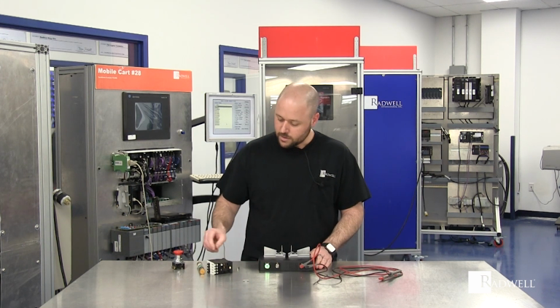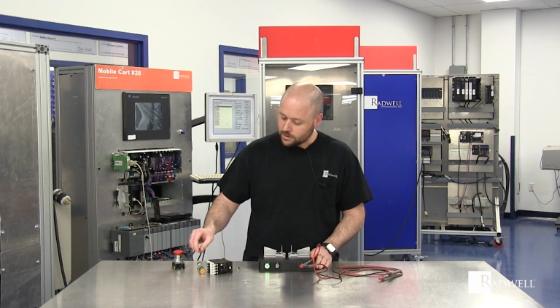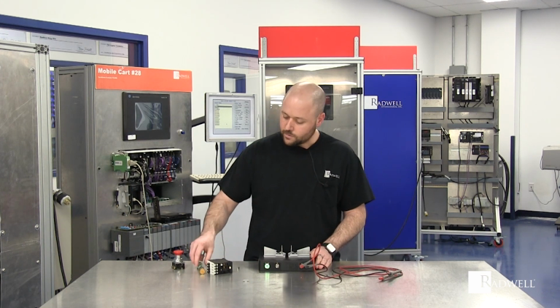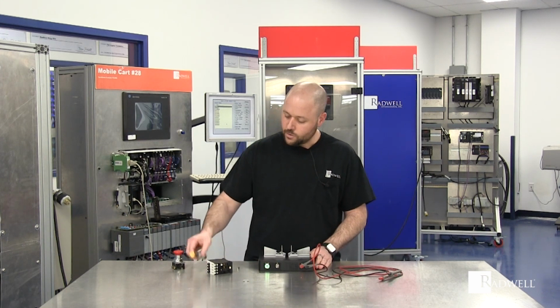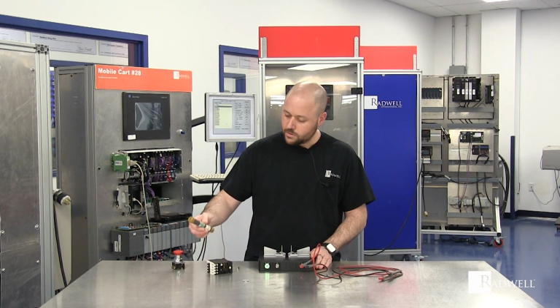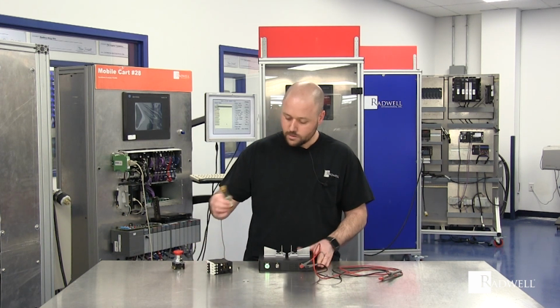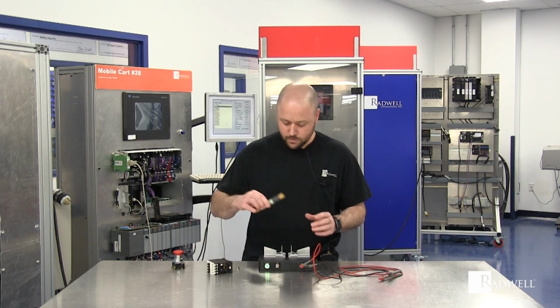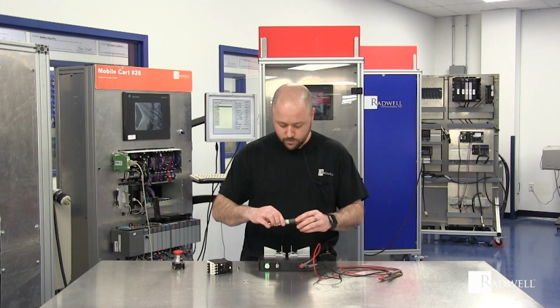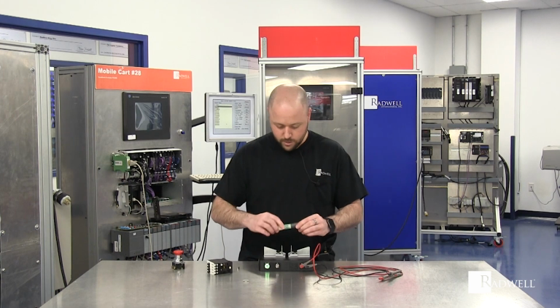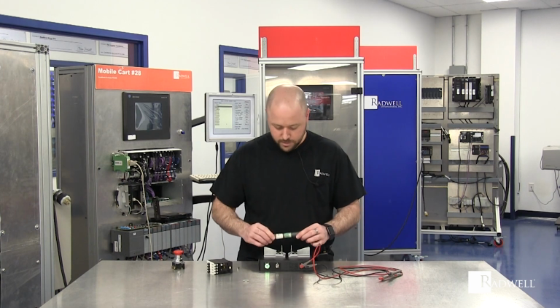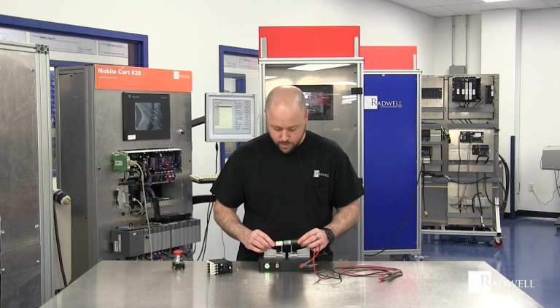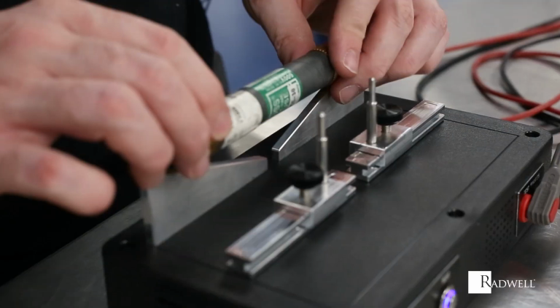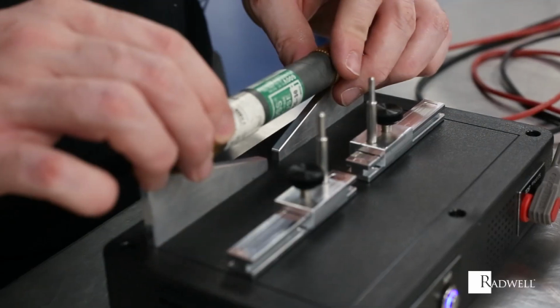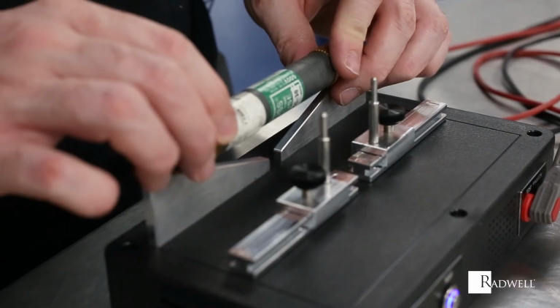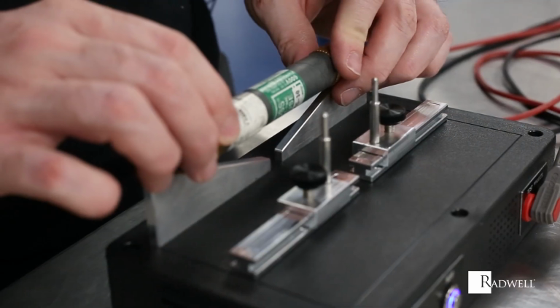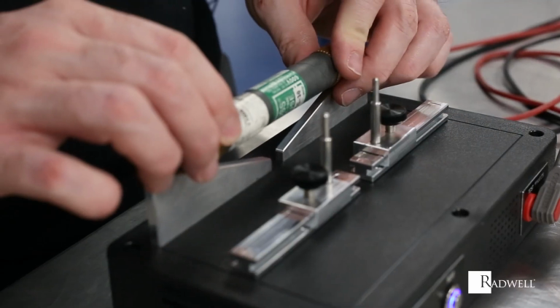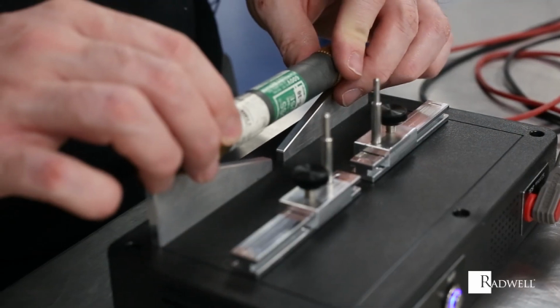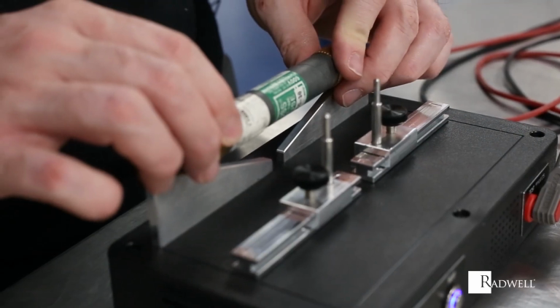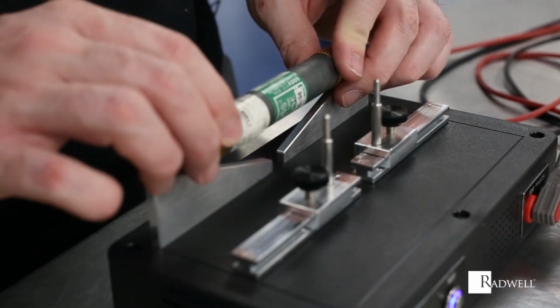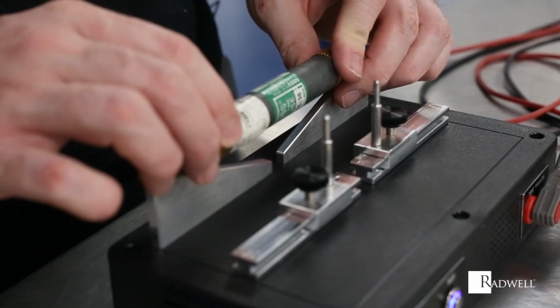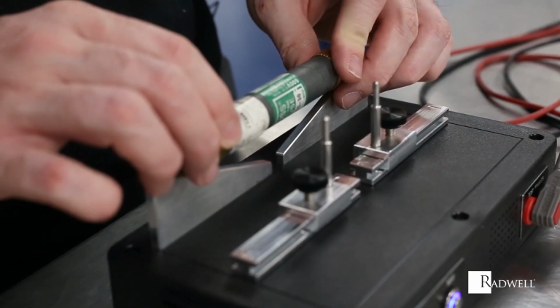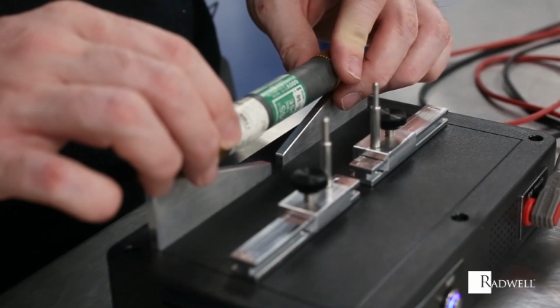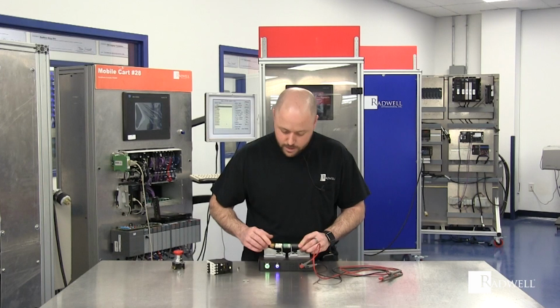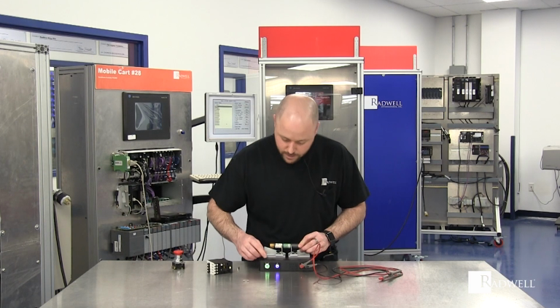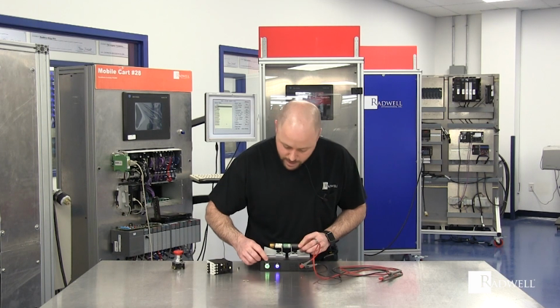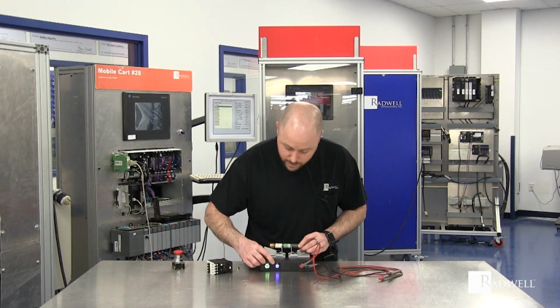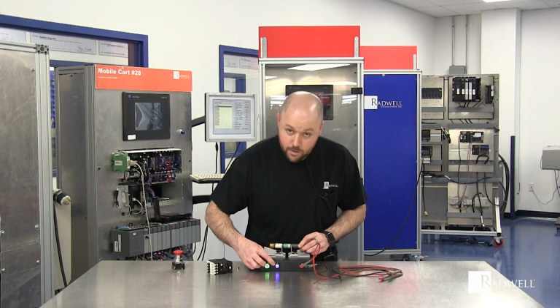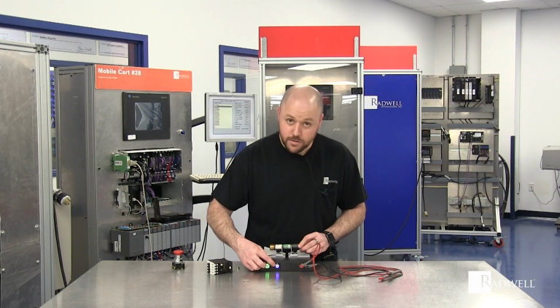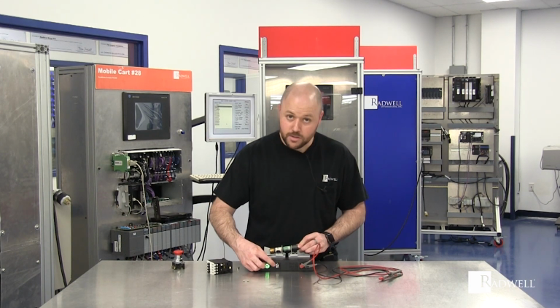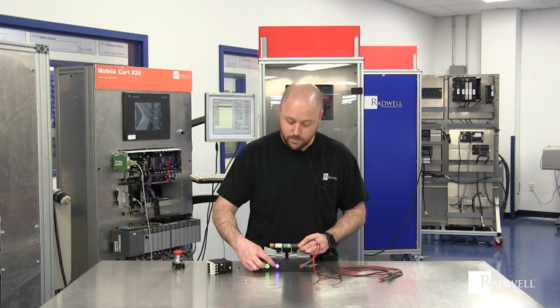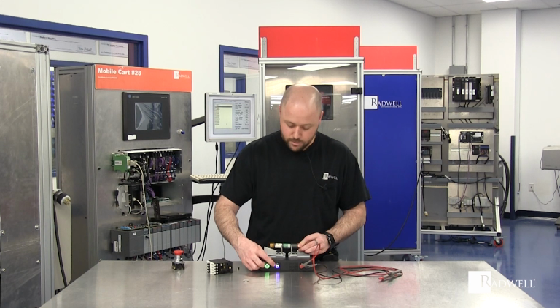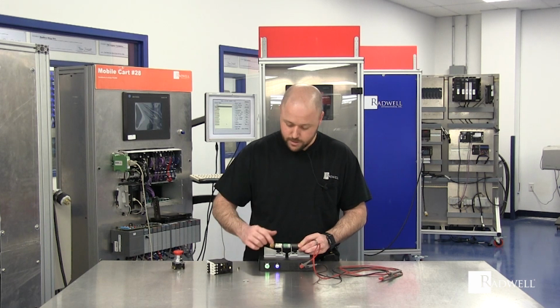Take this fuse, run it across the bars. The fuse is good. We will hear the sound and we will also see the blue light.